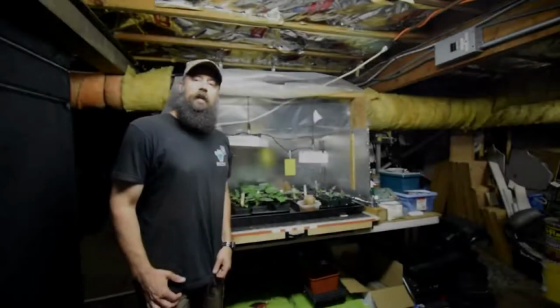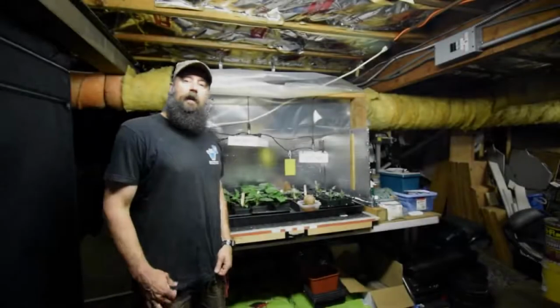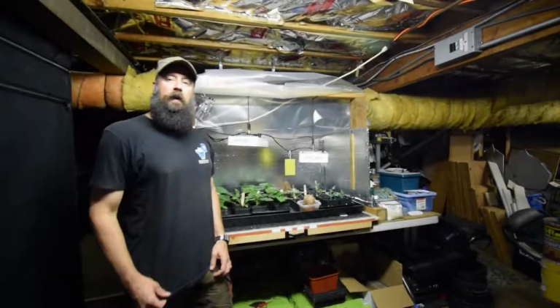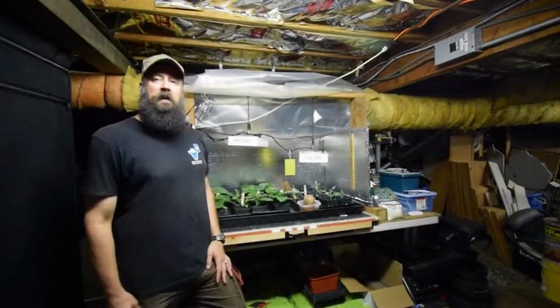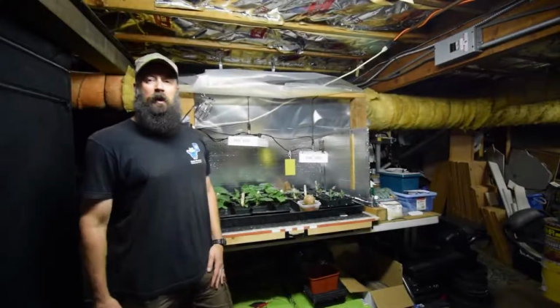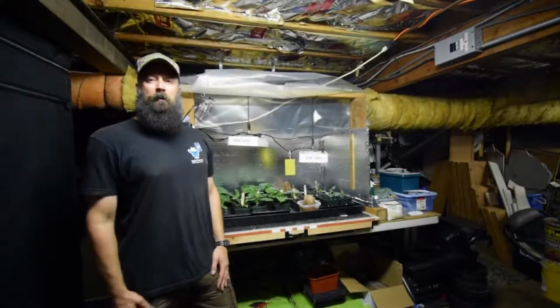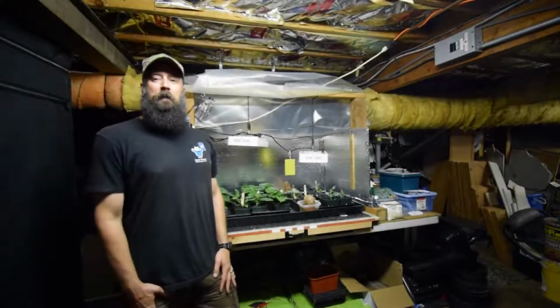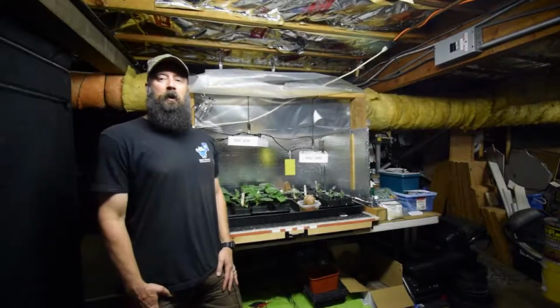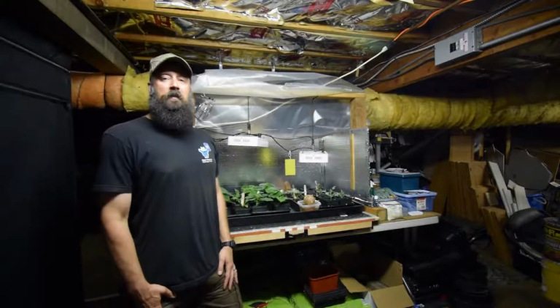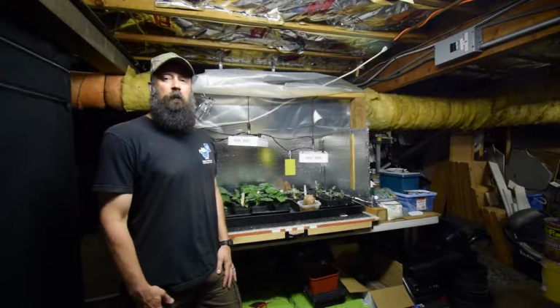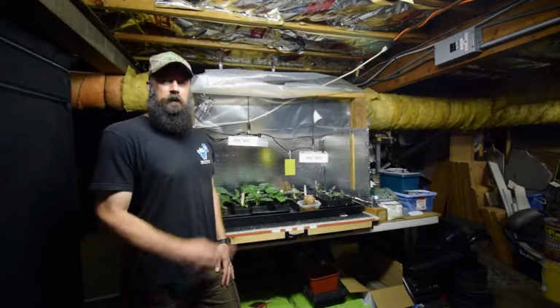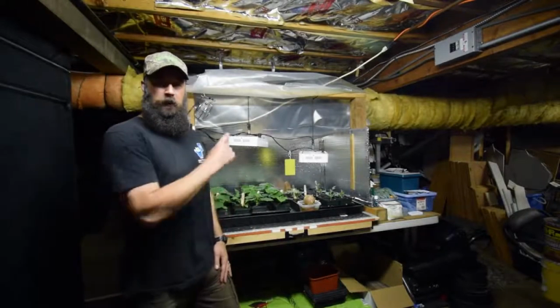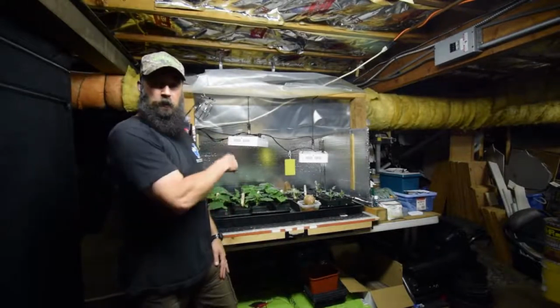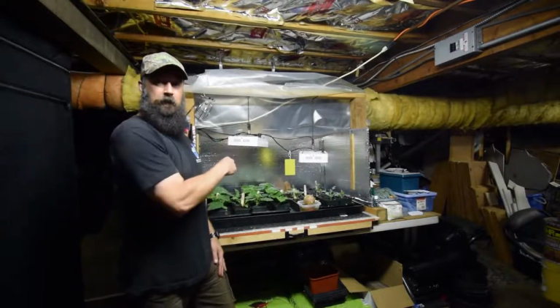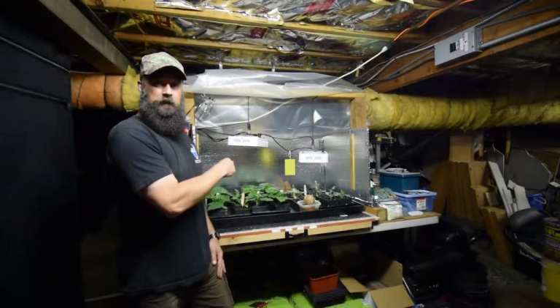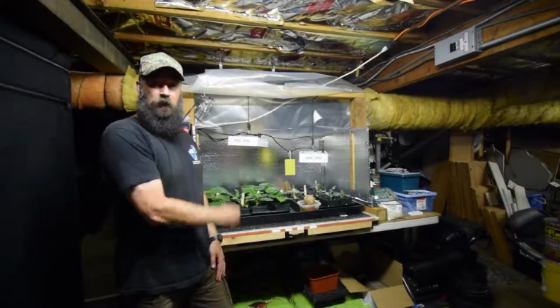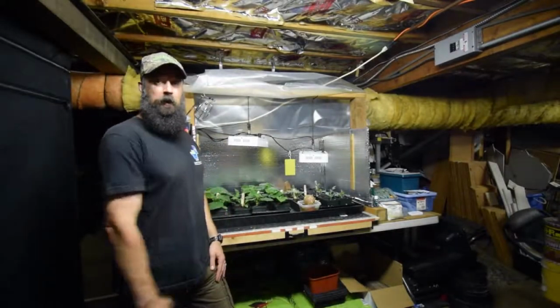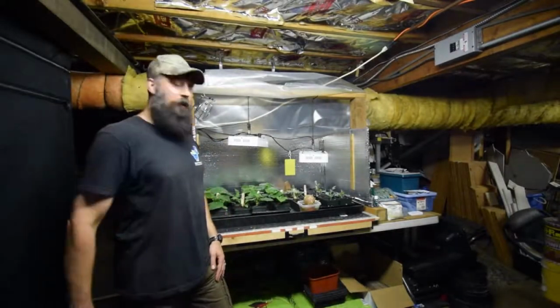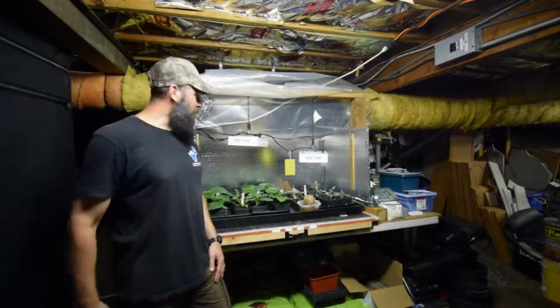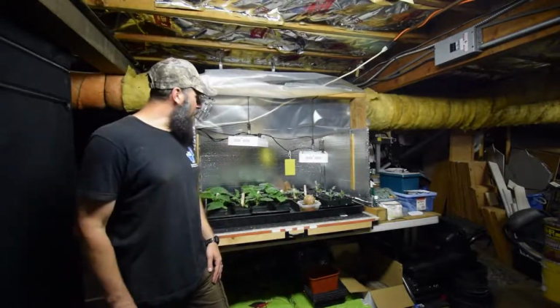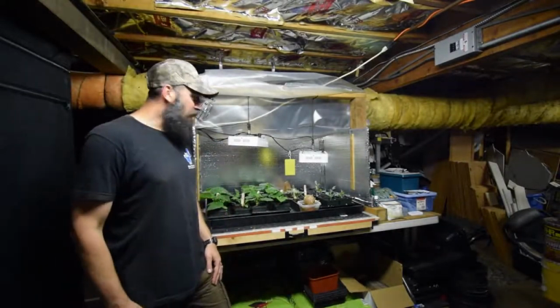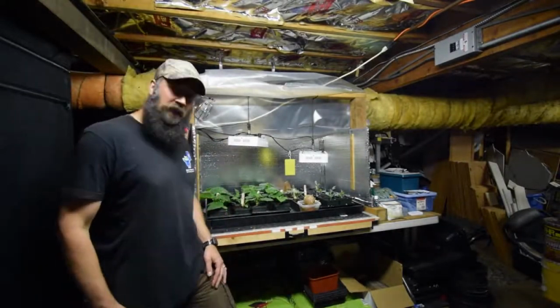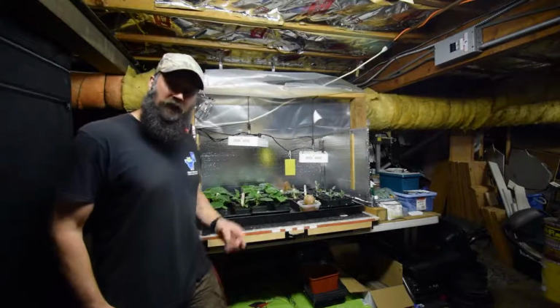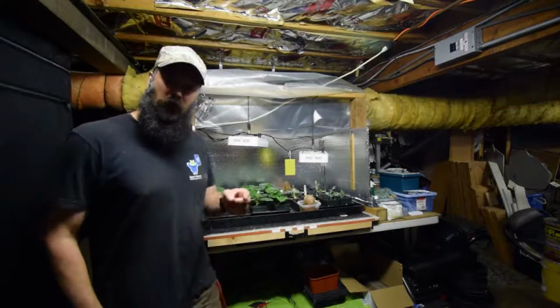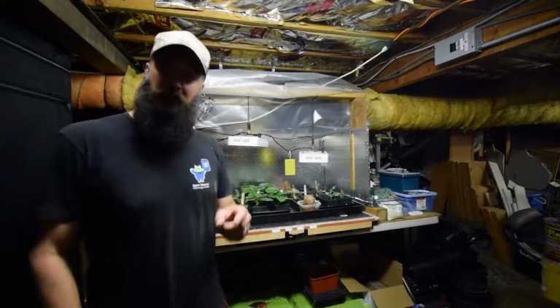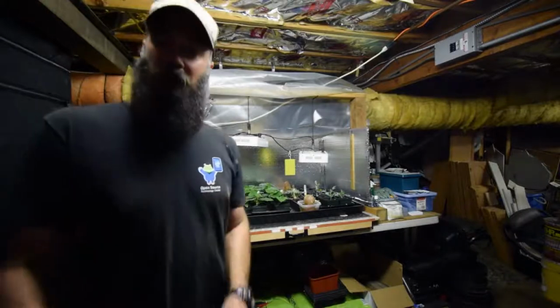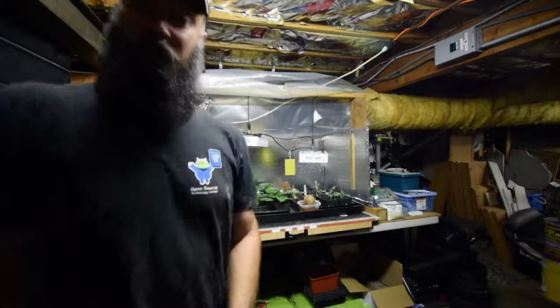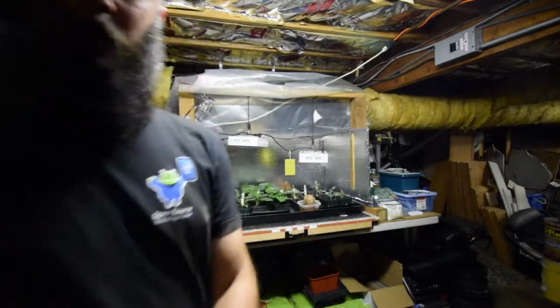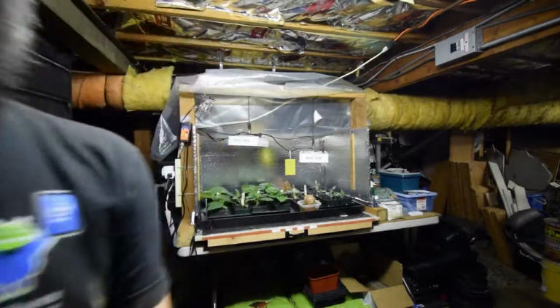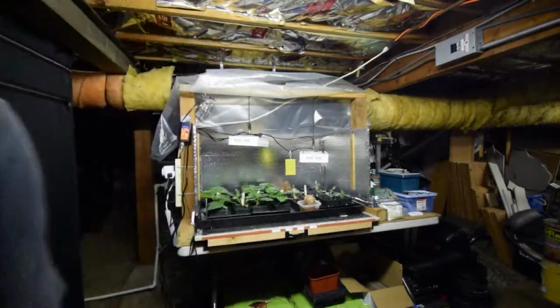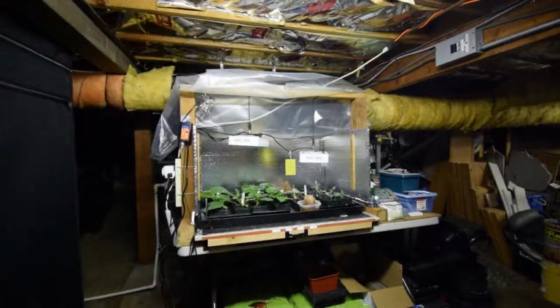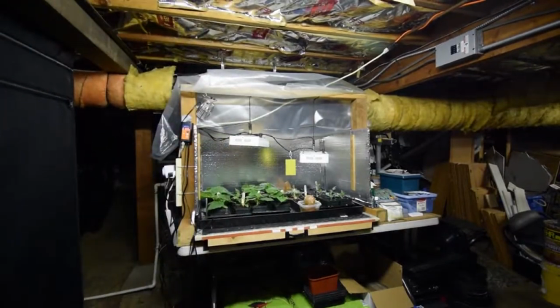Hey everybody, Brian from P&B Homesteading. I wanted to show you the update for the solid bar LED area, so grab the camera and show you what we got going.